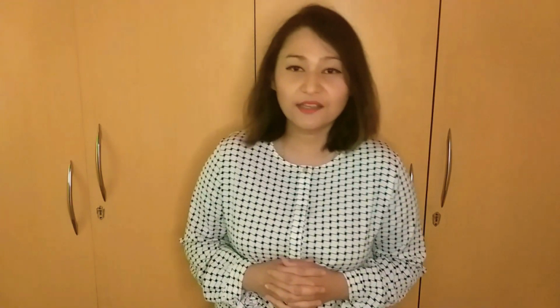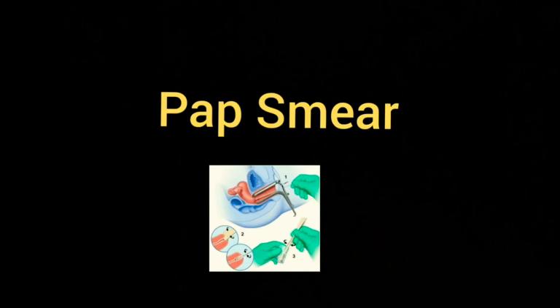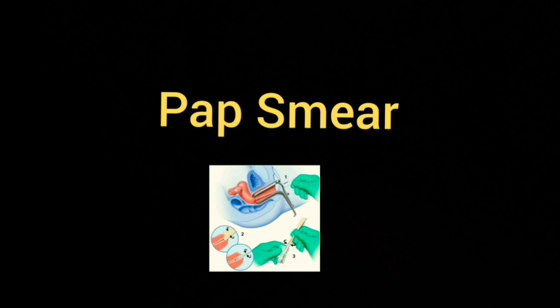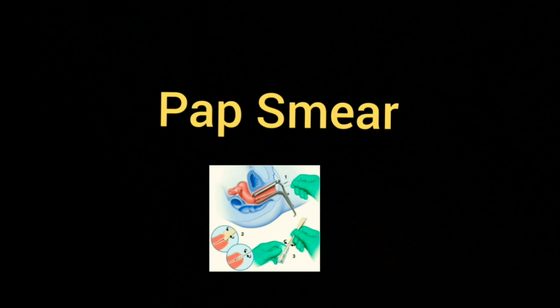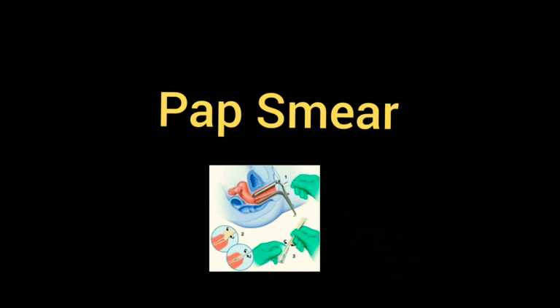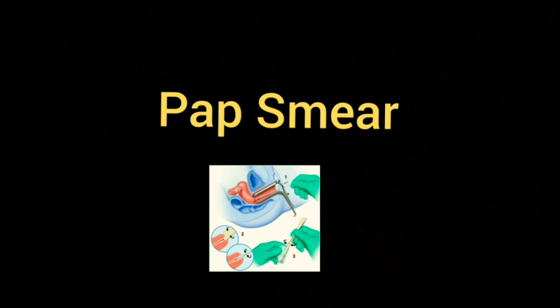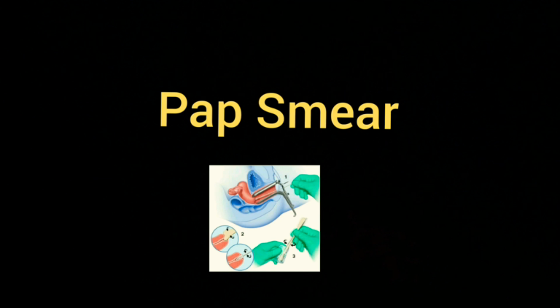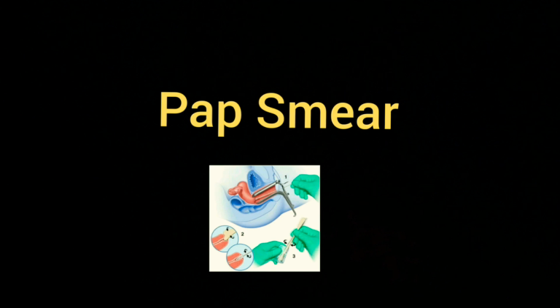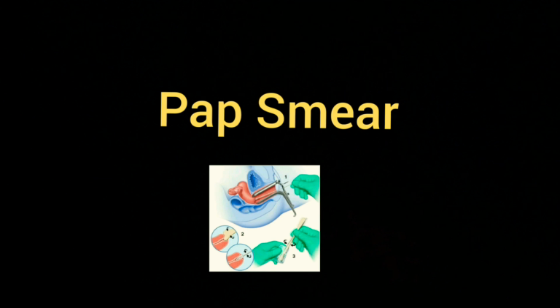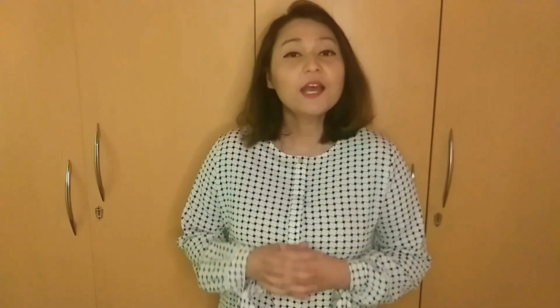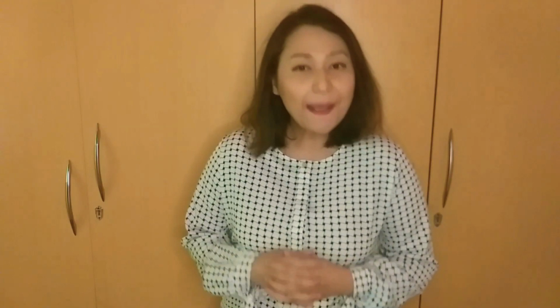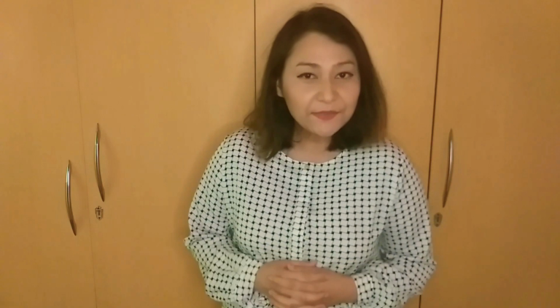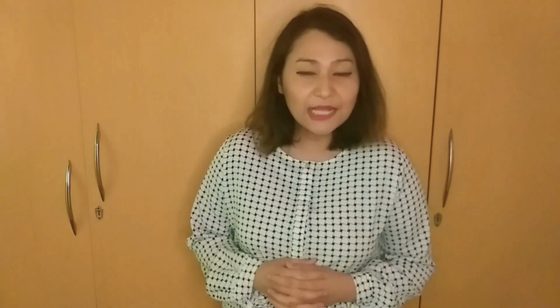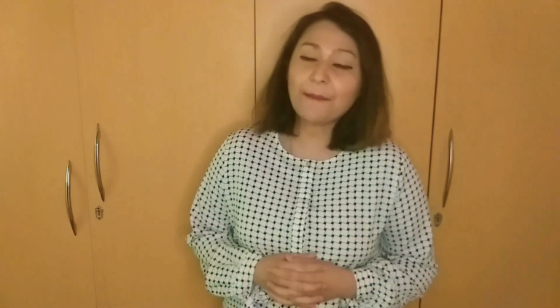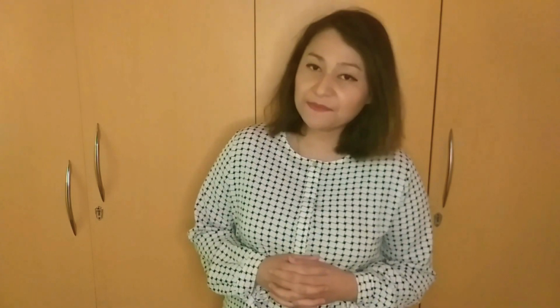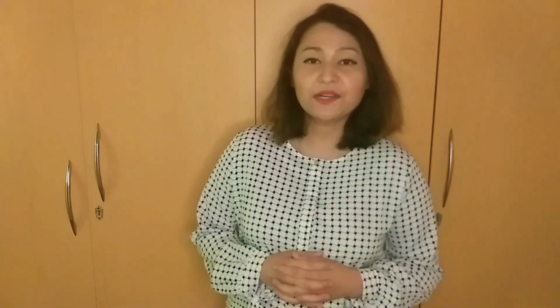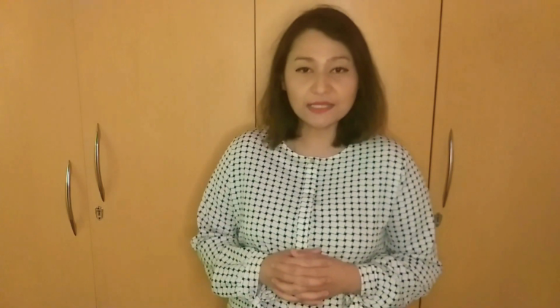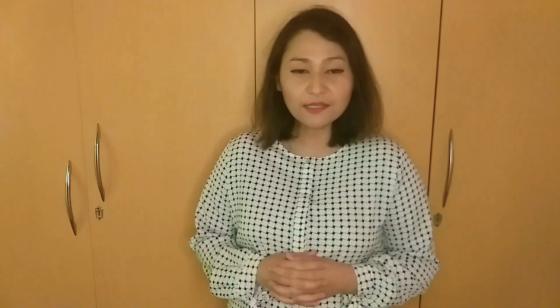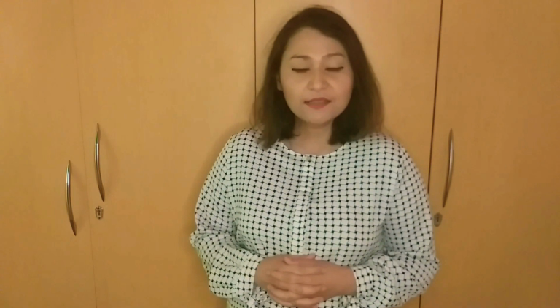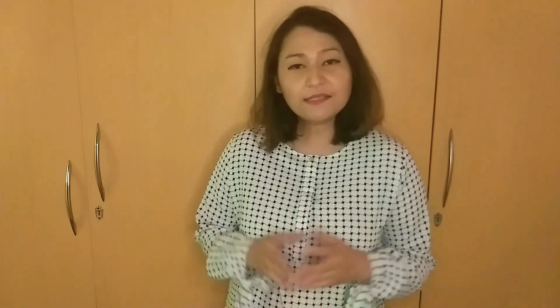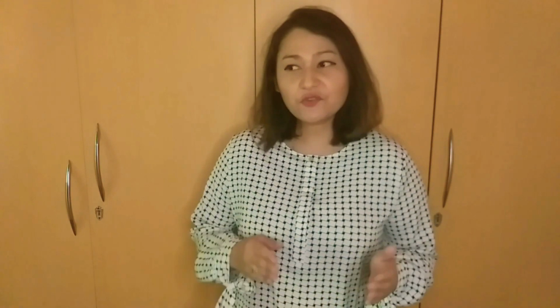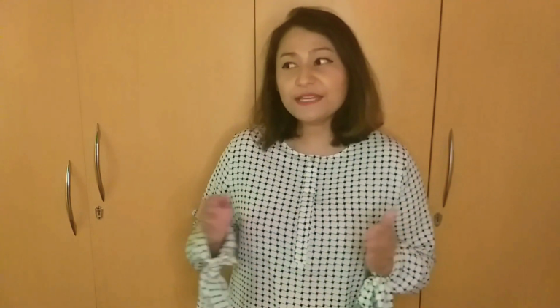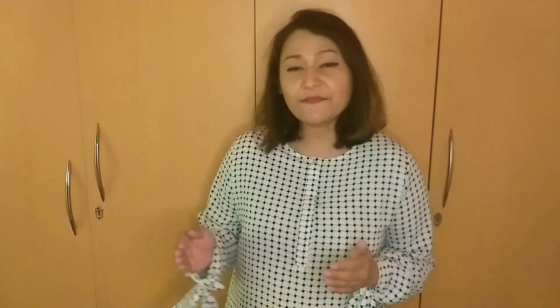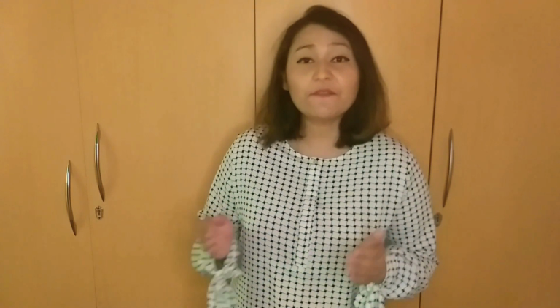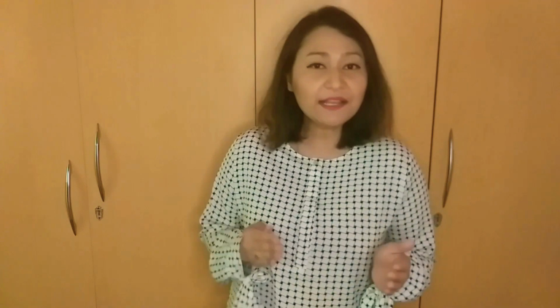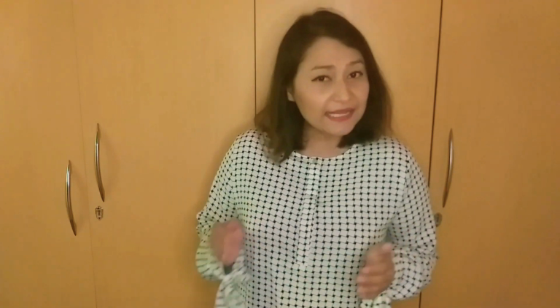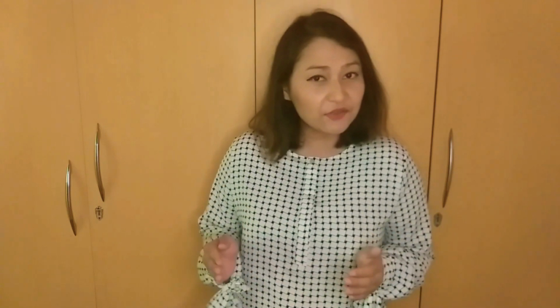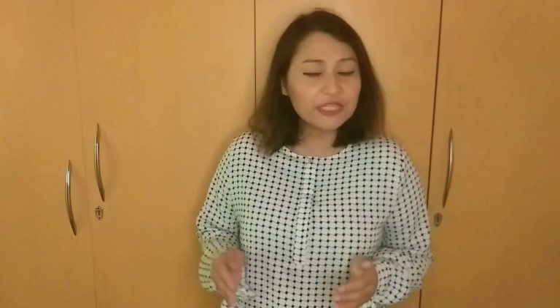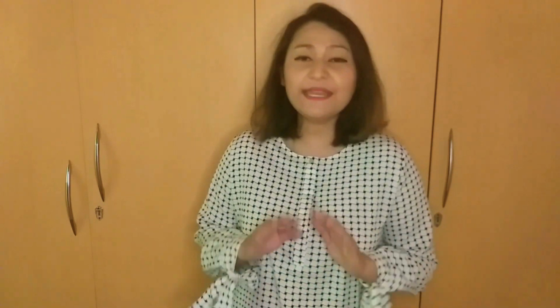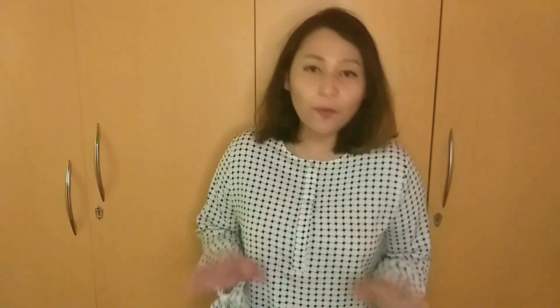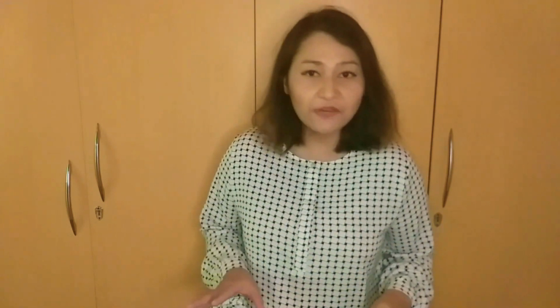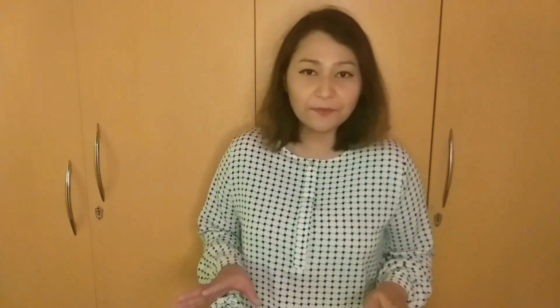Pap smear, also called the pap test, is the screening test for cervical cancer, which is very common in females.